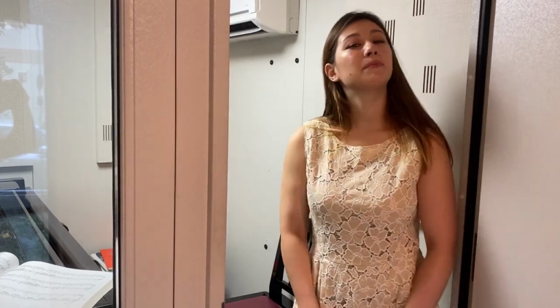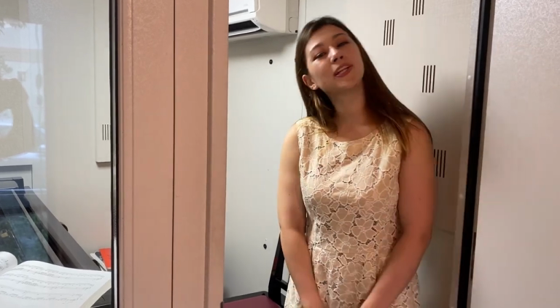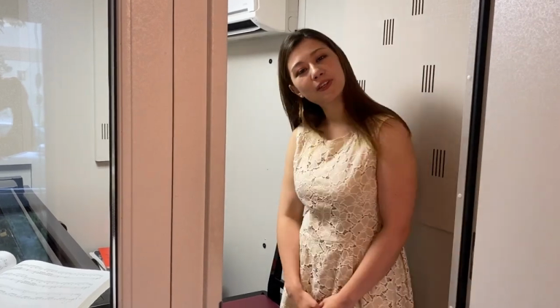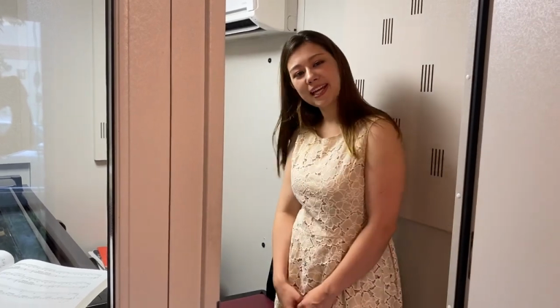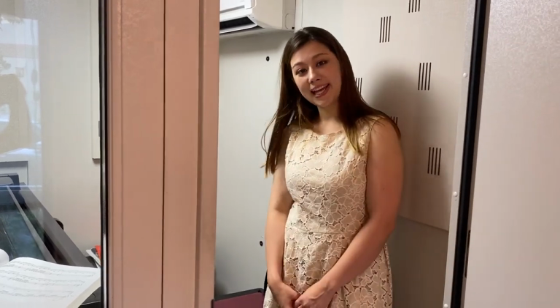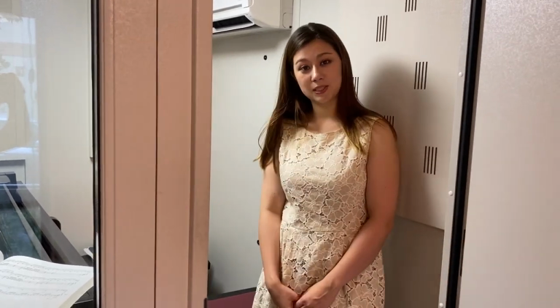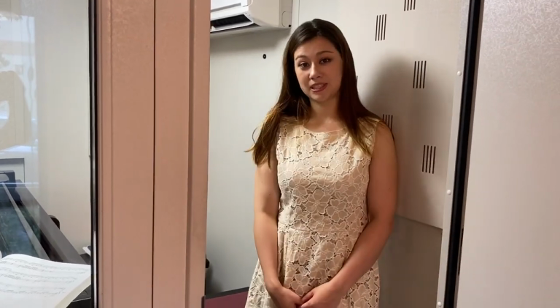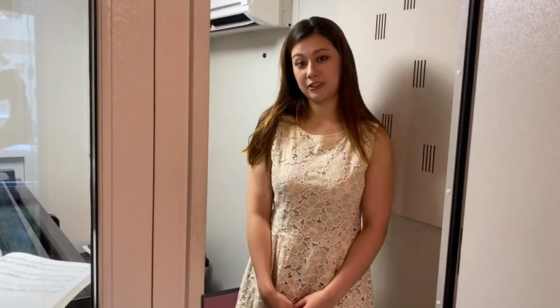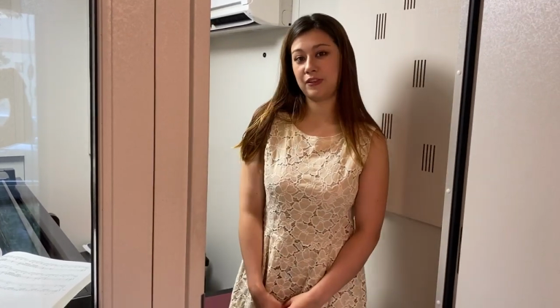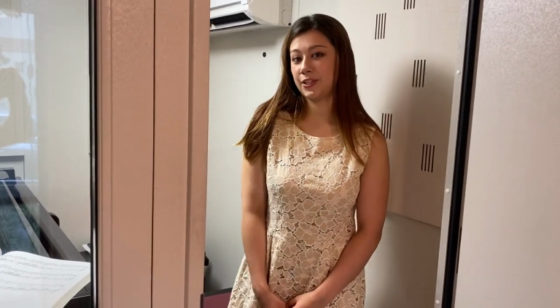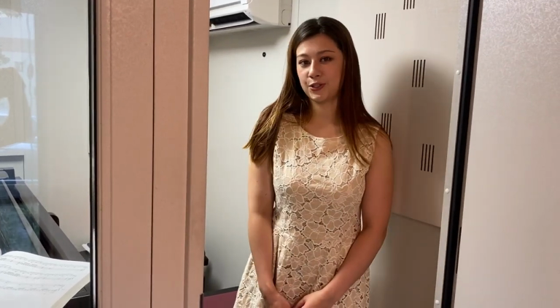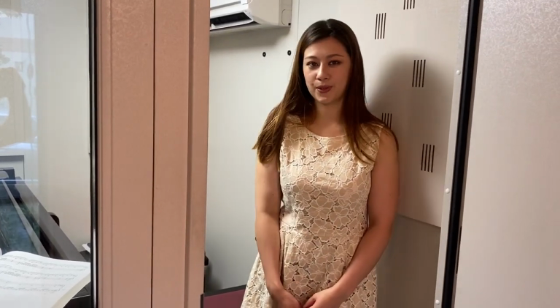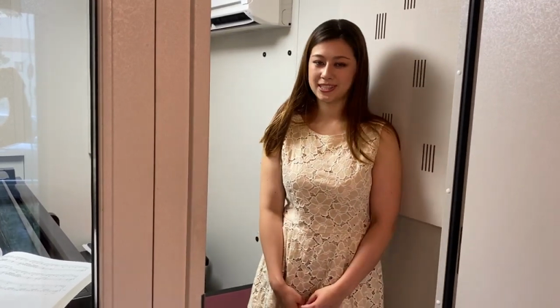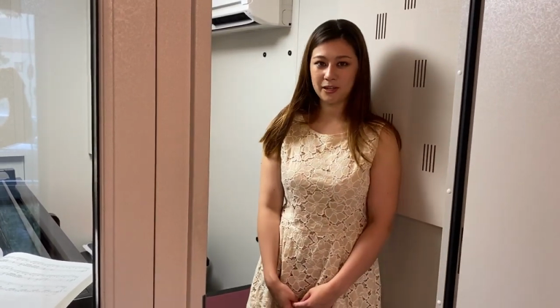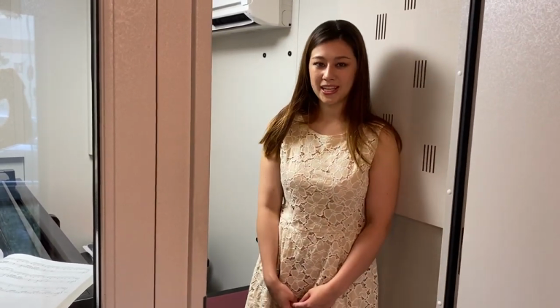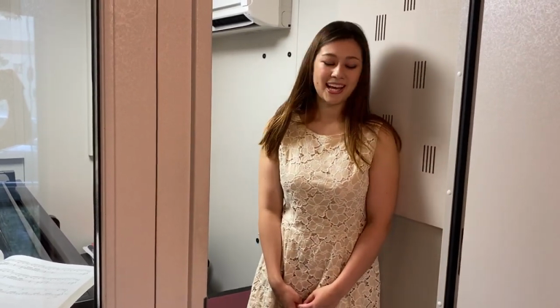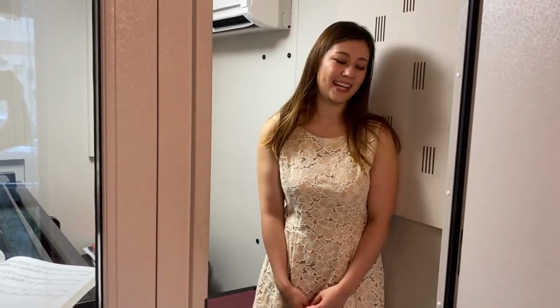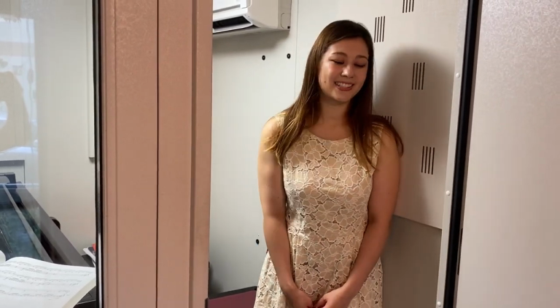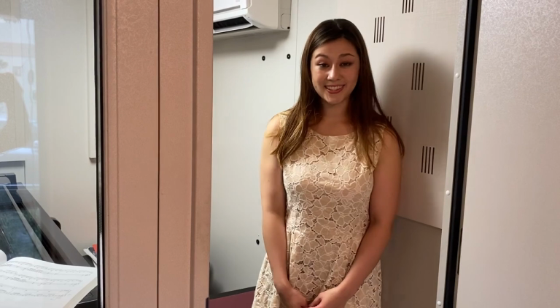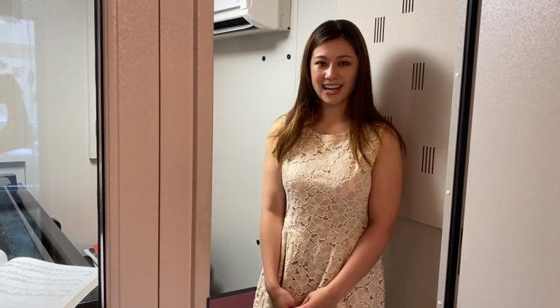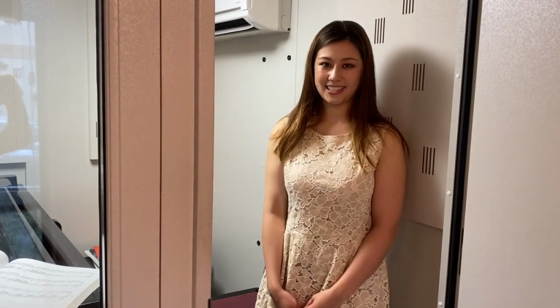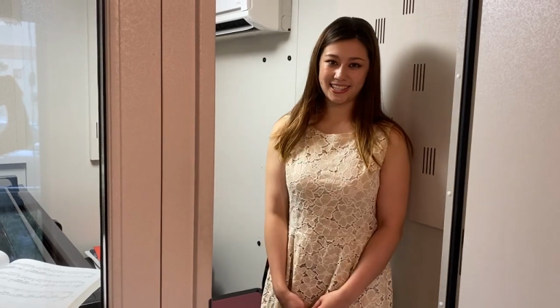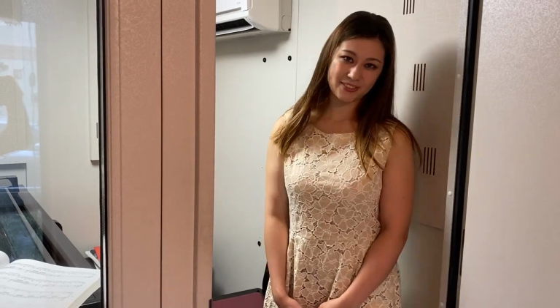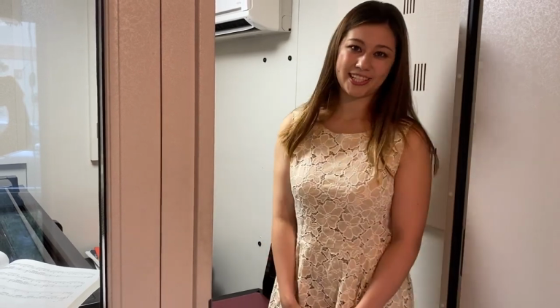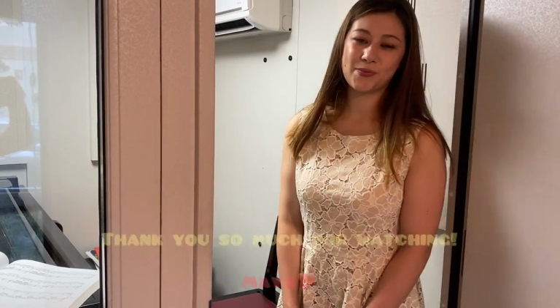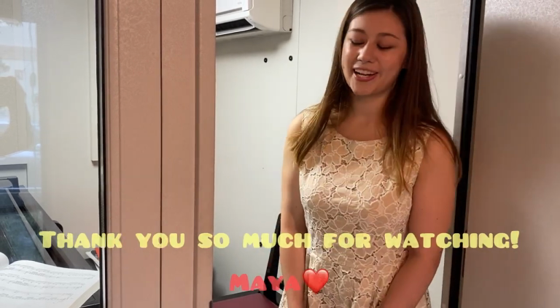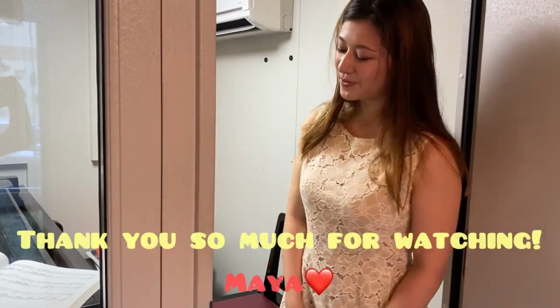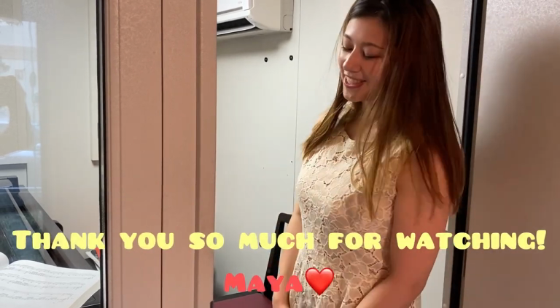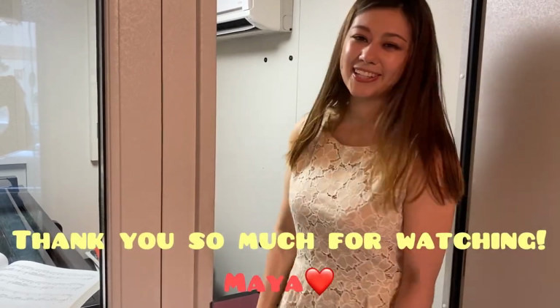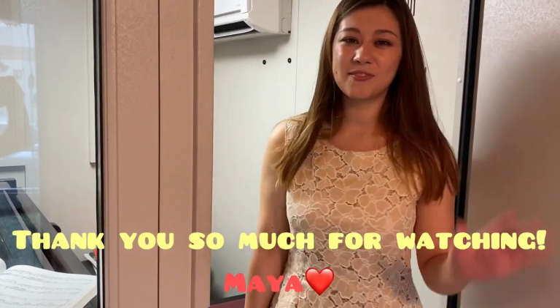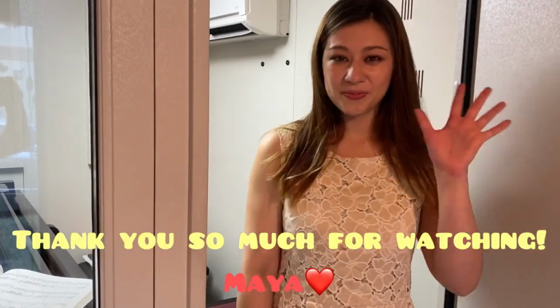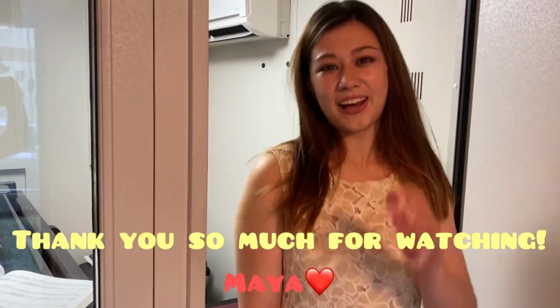Let me know if there are any specific videos you want to see. And, I'll see you guys in the next video. I hope you enjoyed it. Bye!